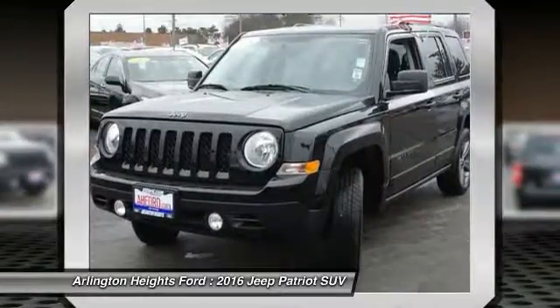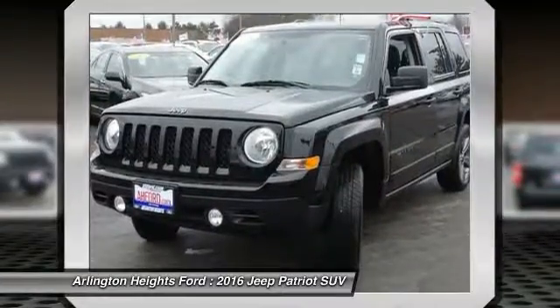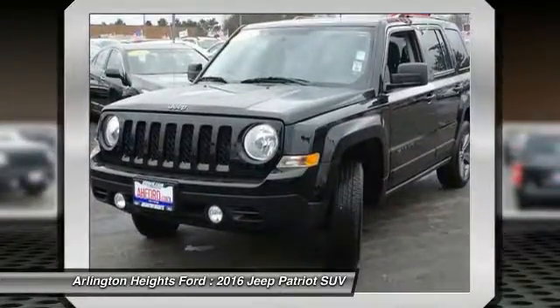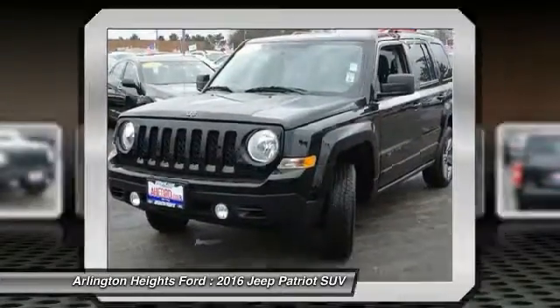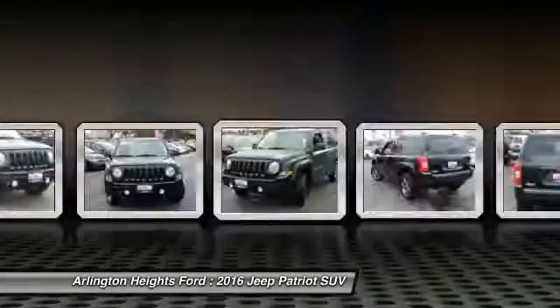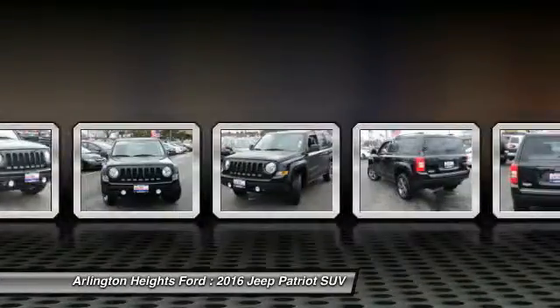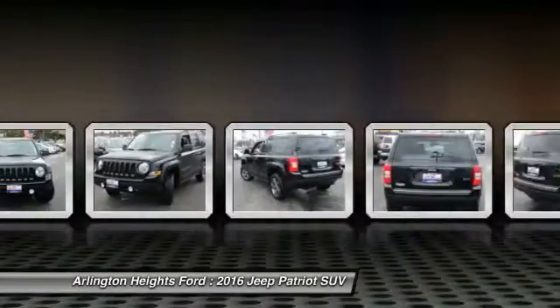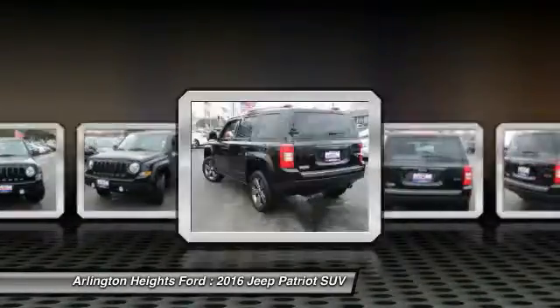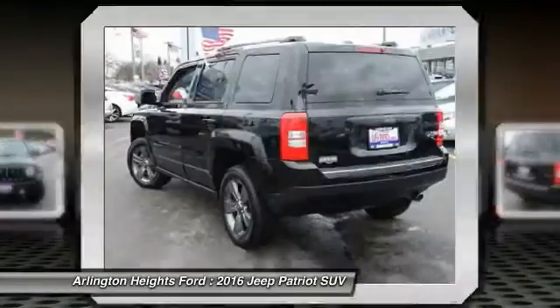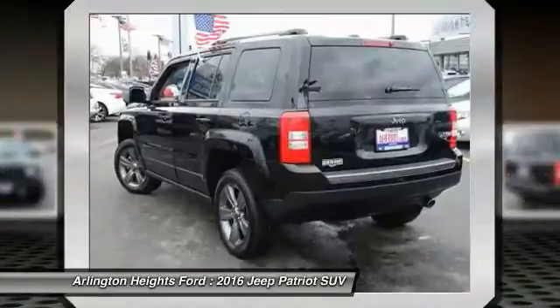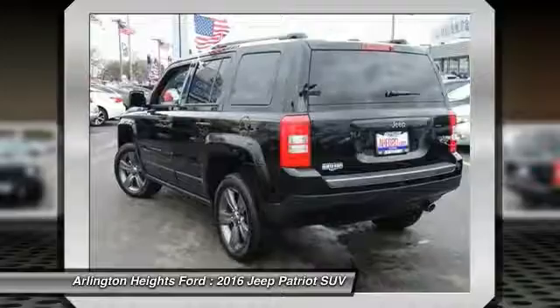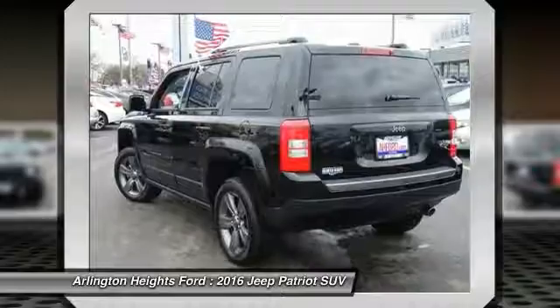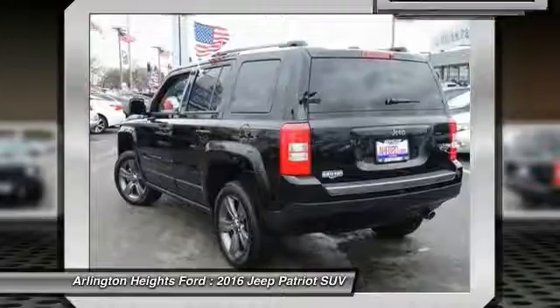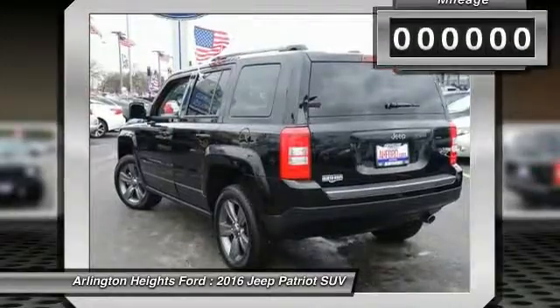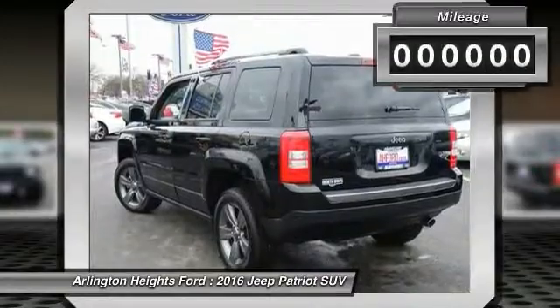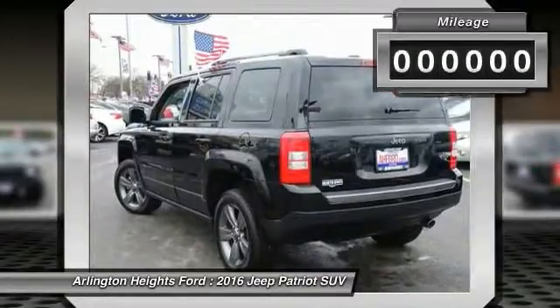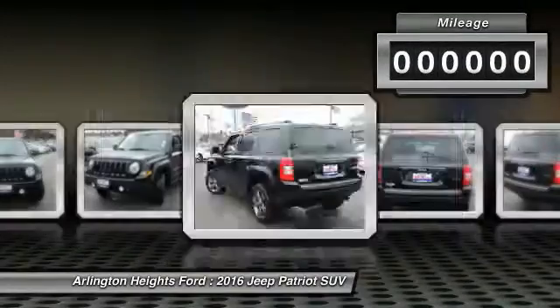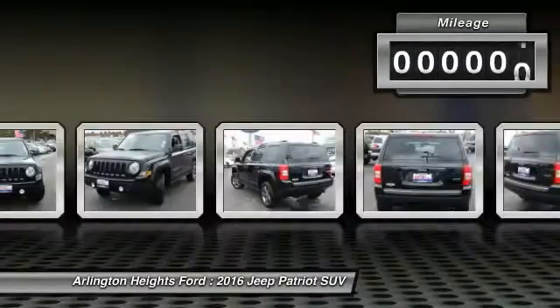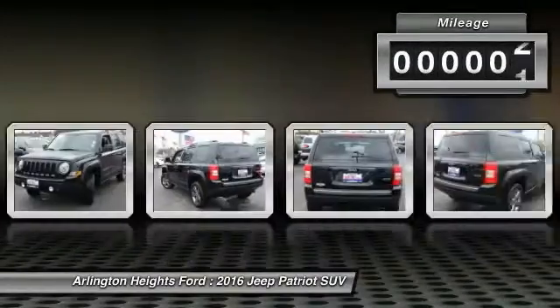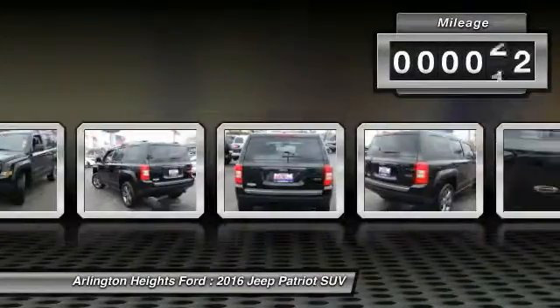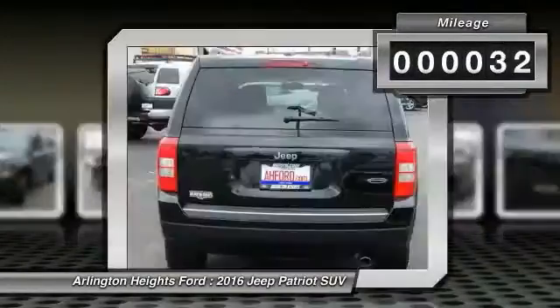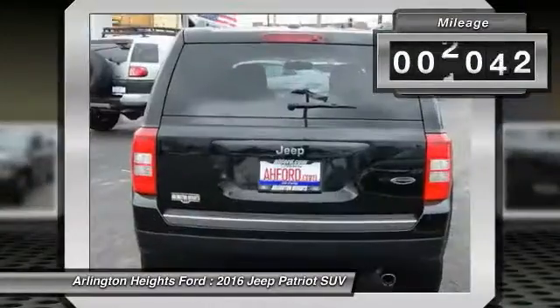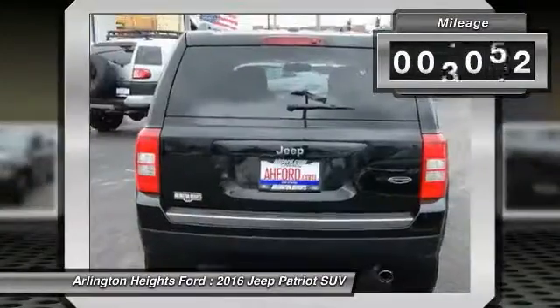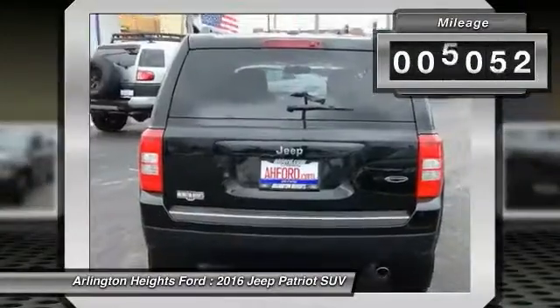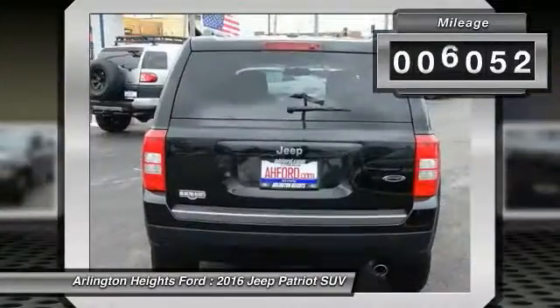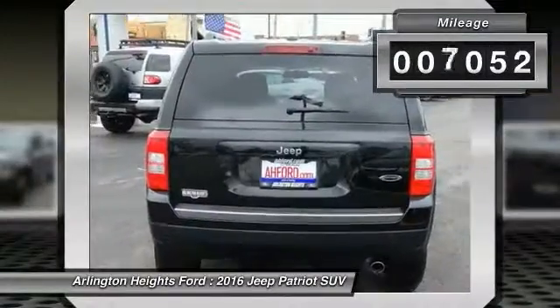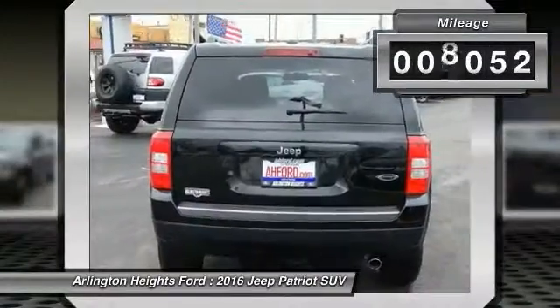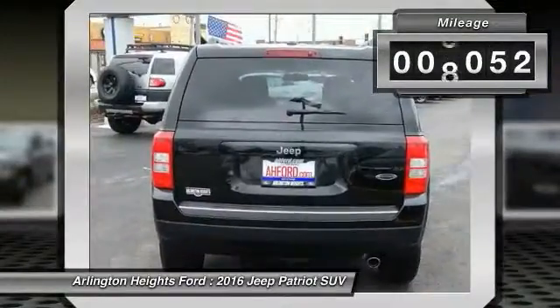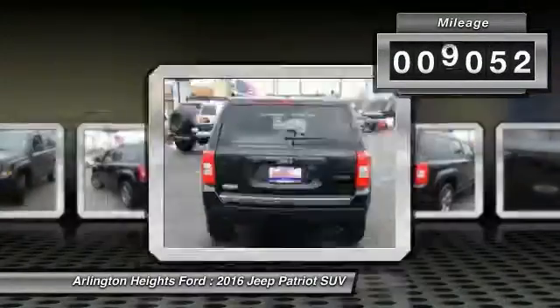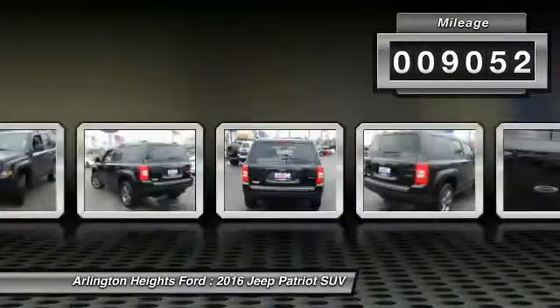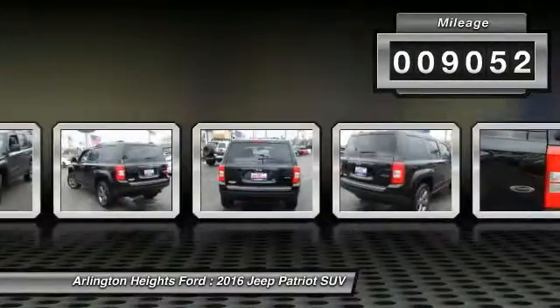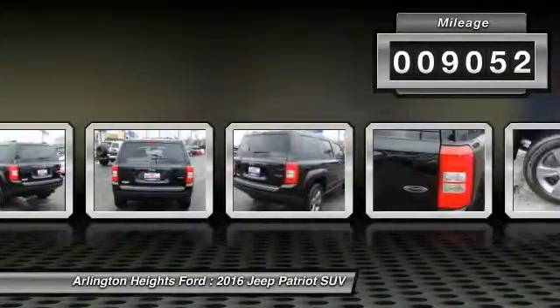The Patriot has plenty of room inside for any size family. This vehicle has less than 10,000 miles.